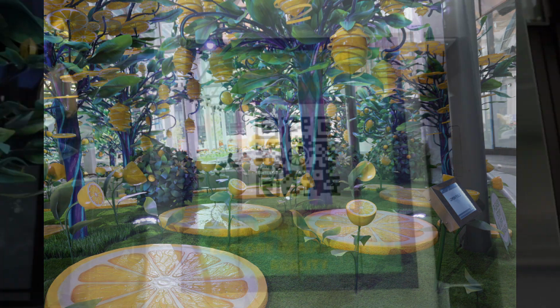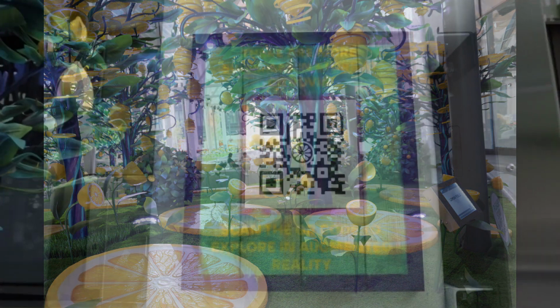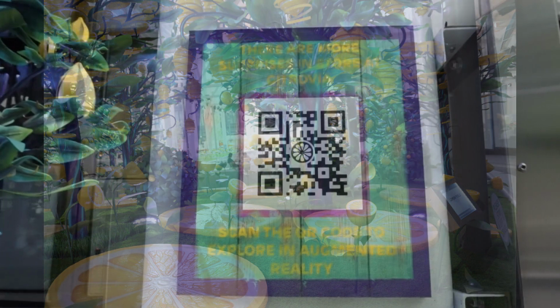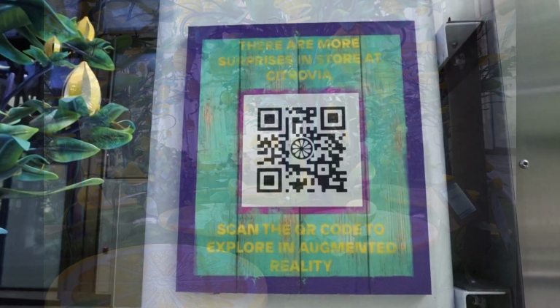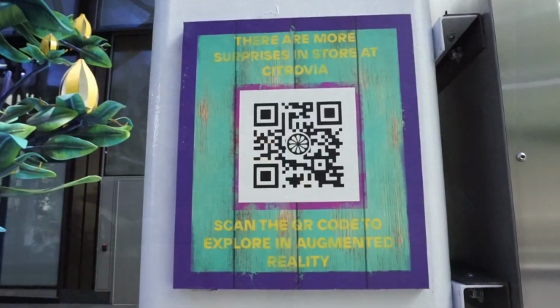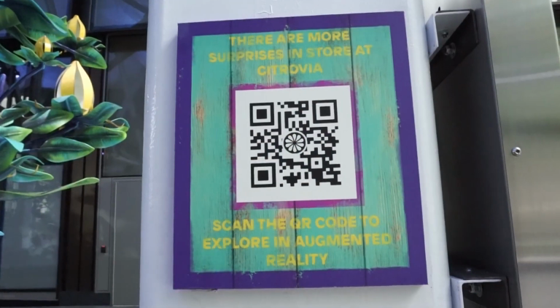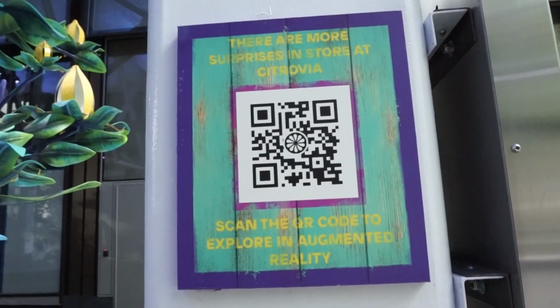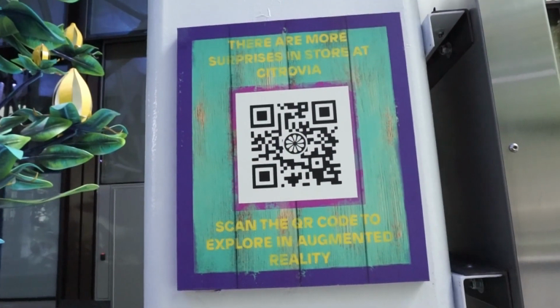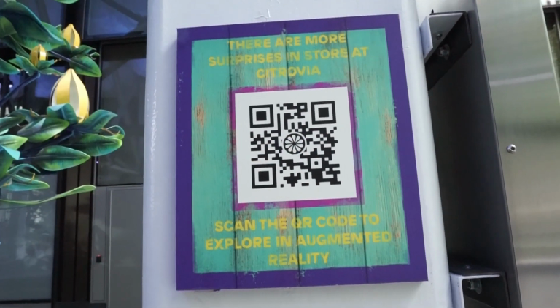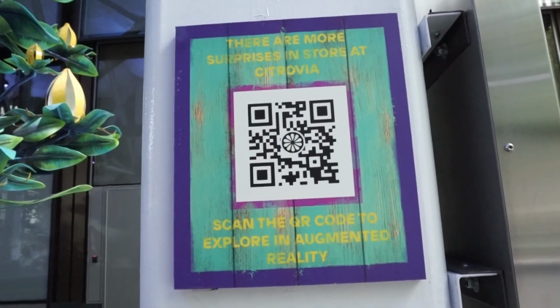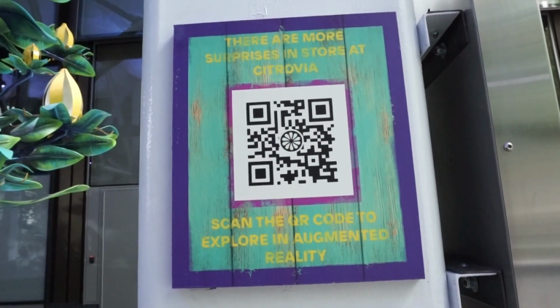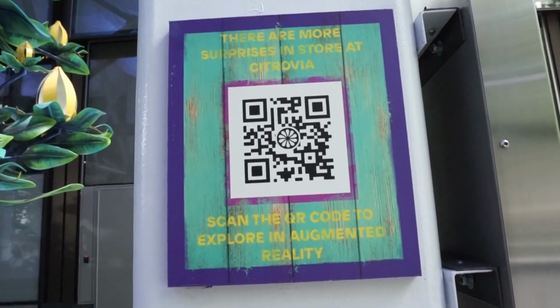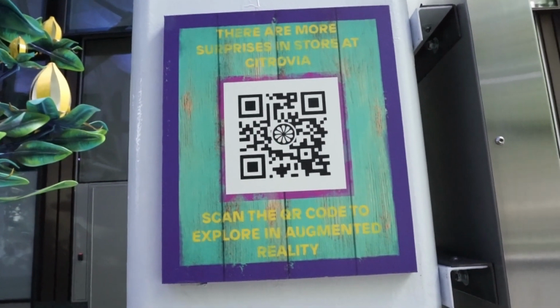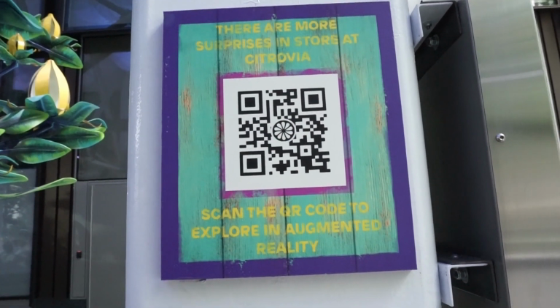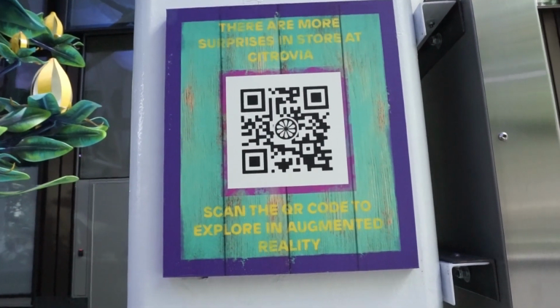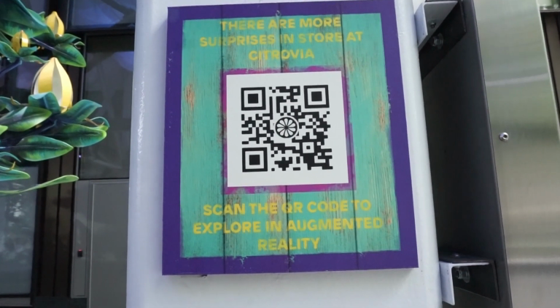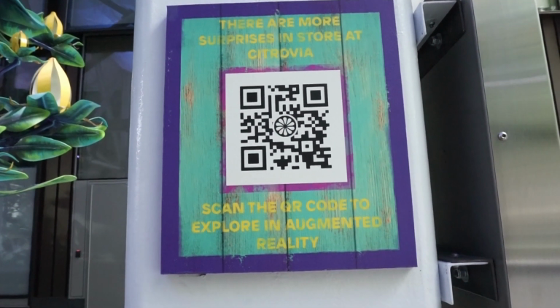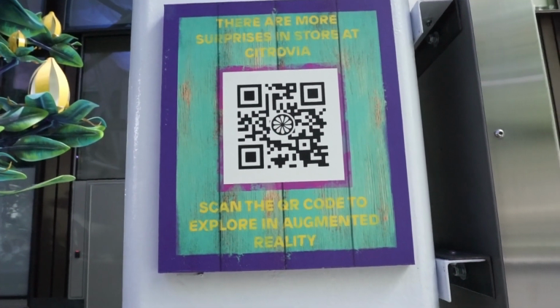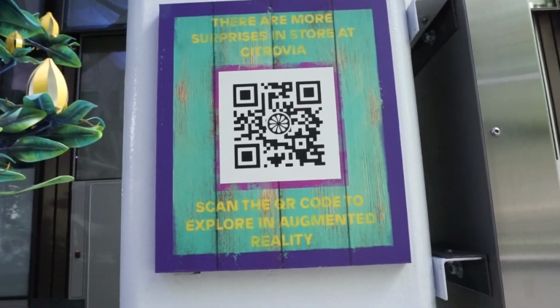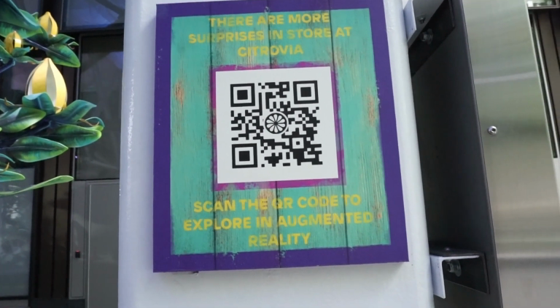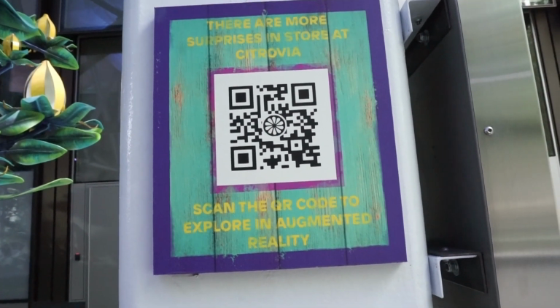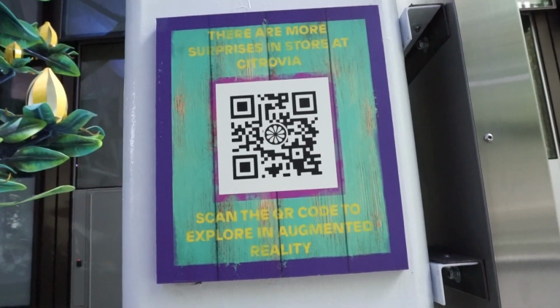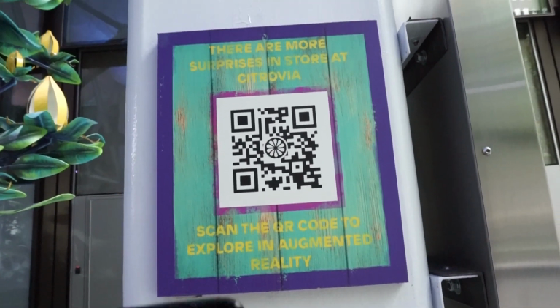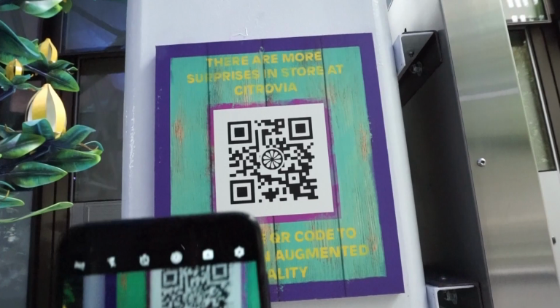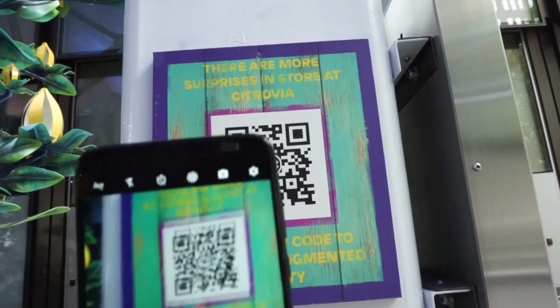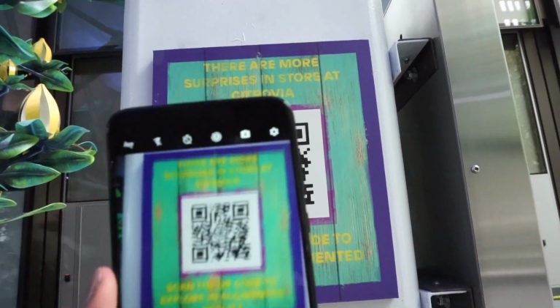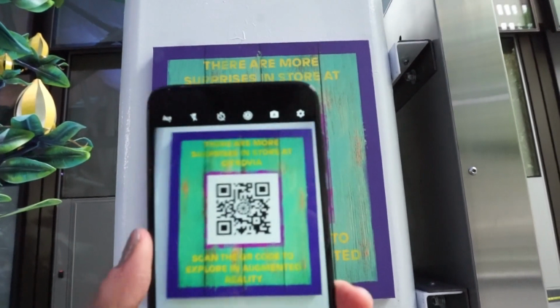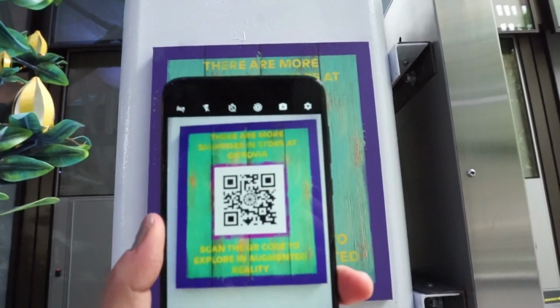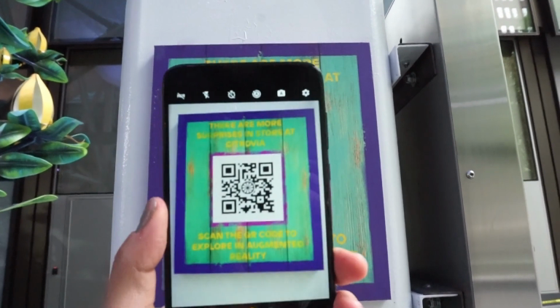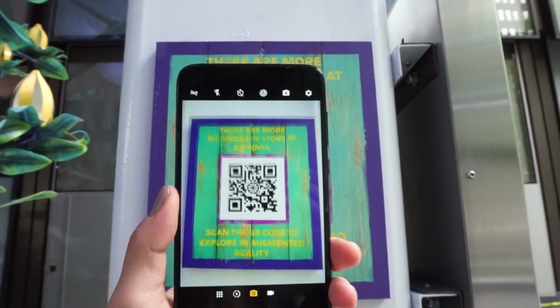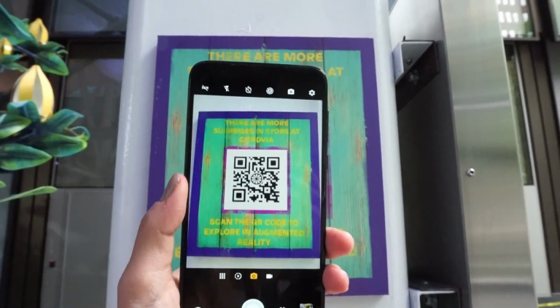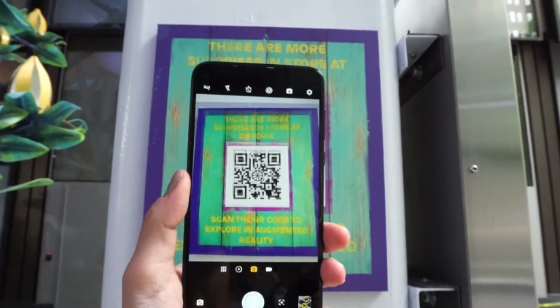So this is saying that they have augmented reality, so let's give it a try.